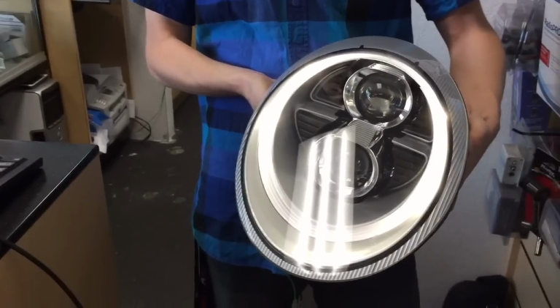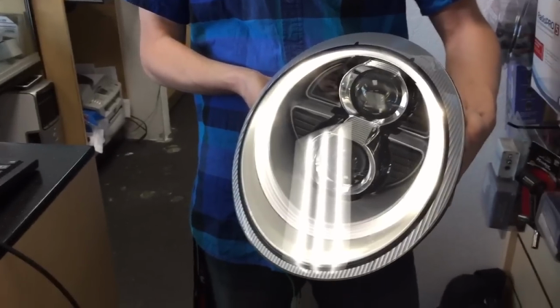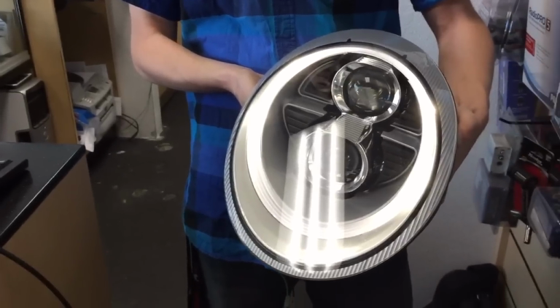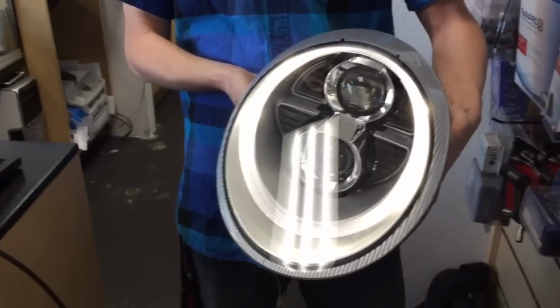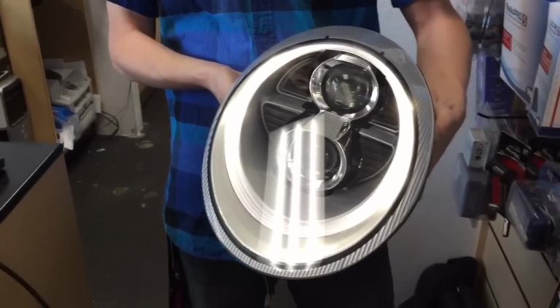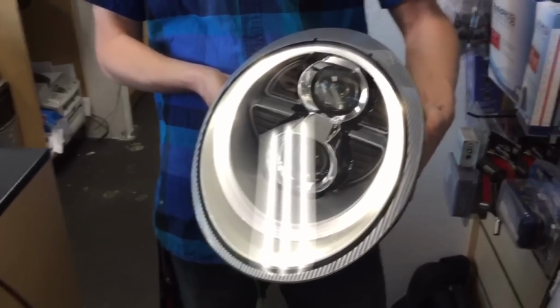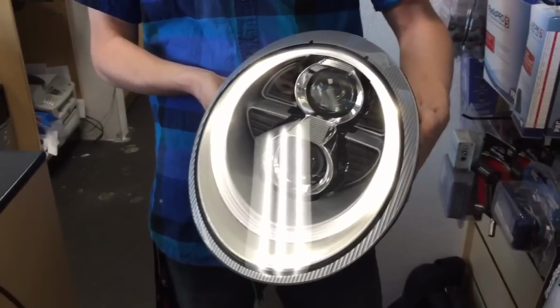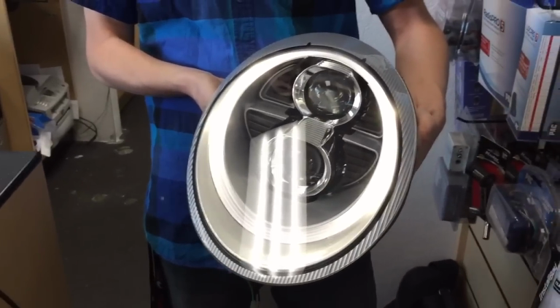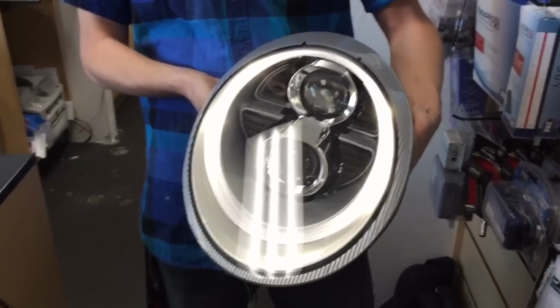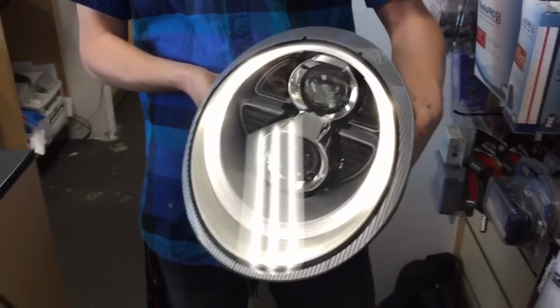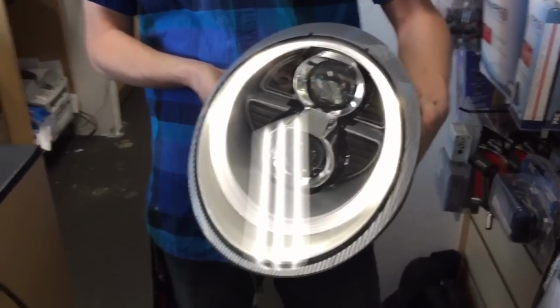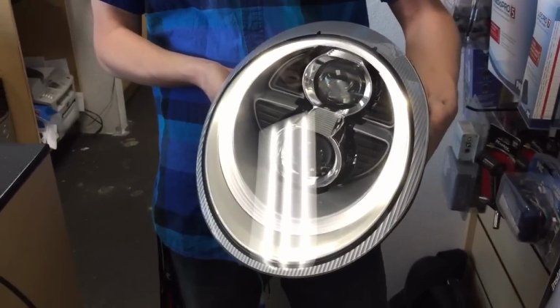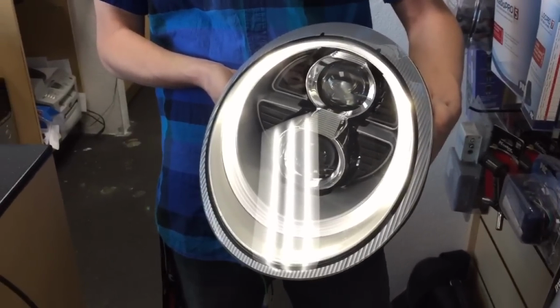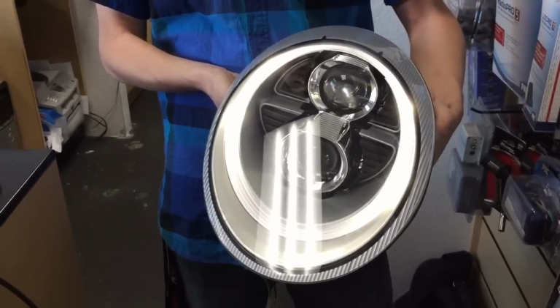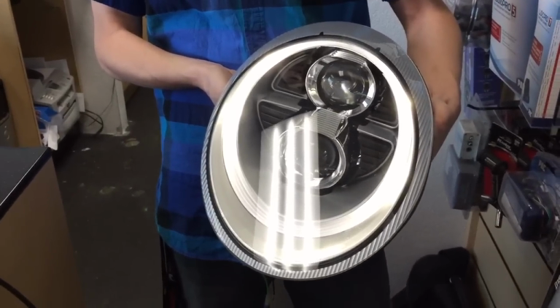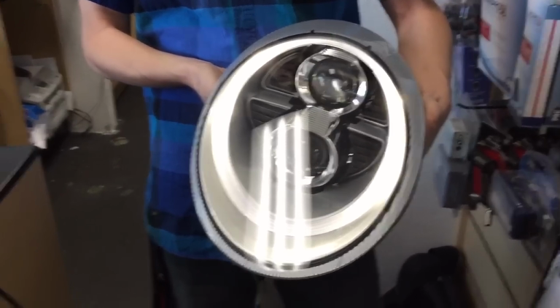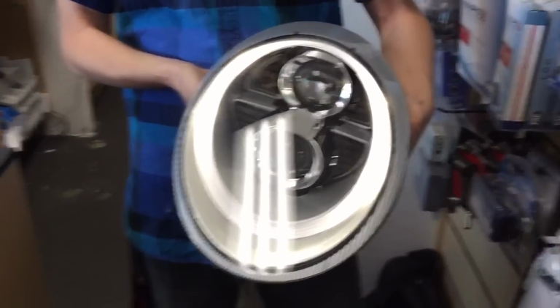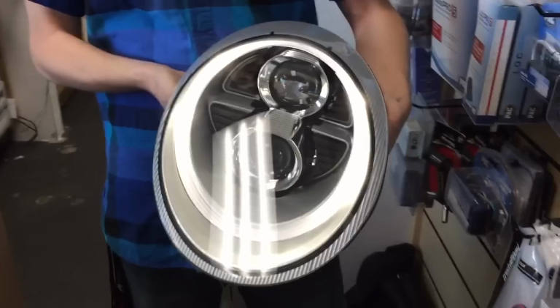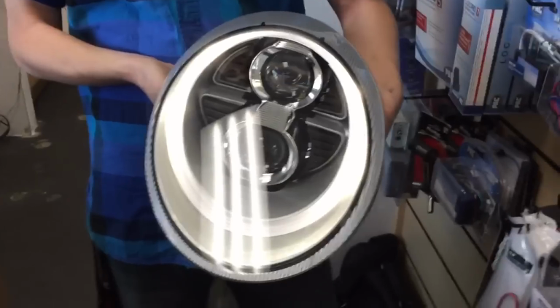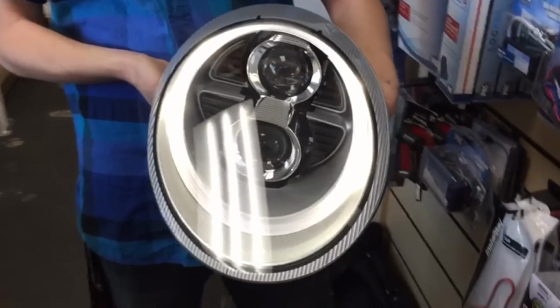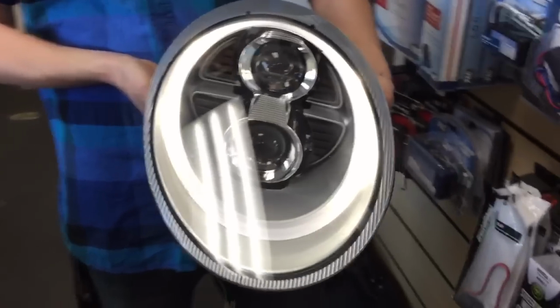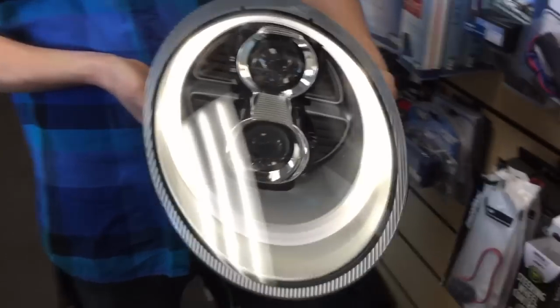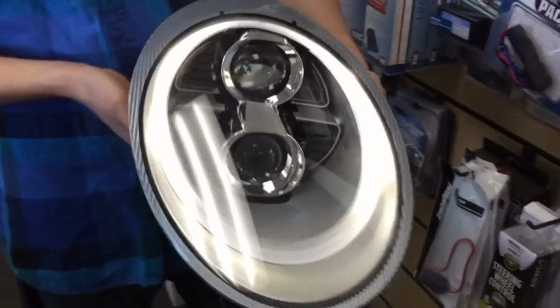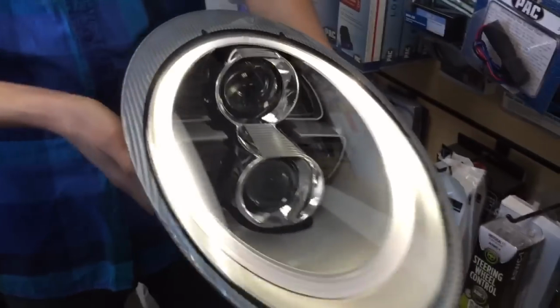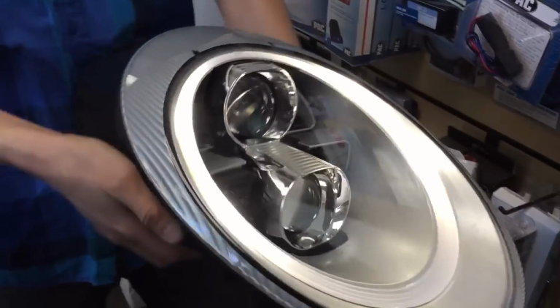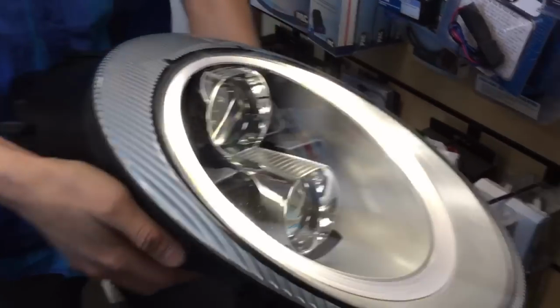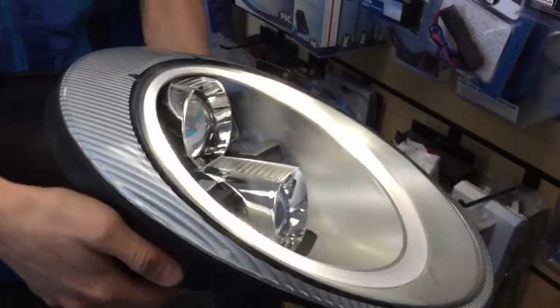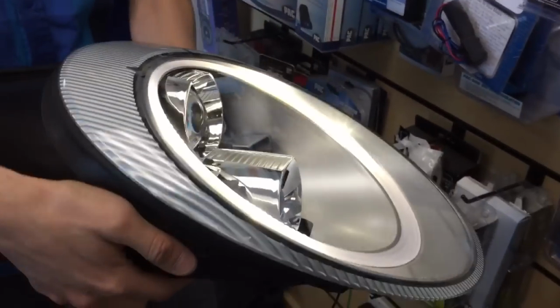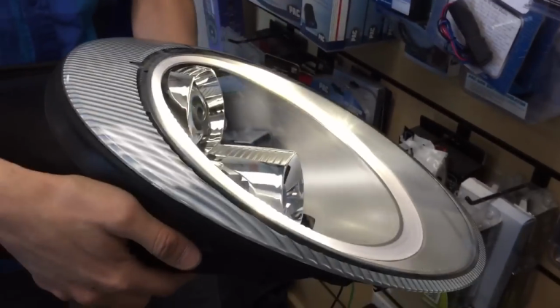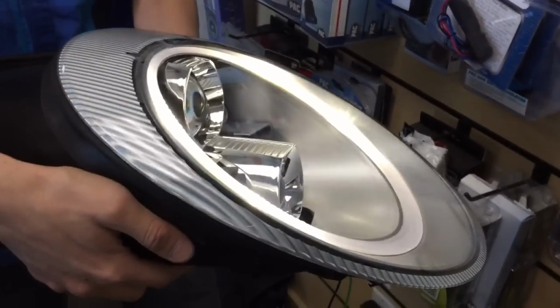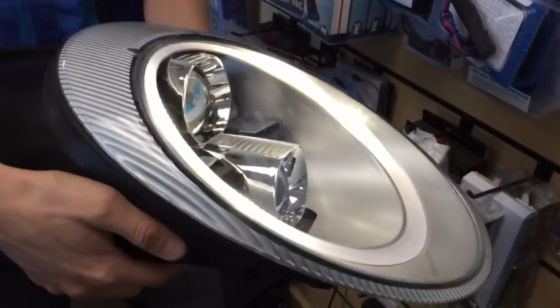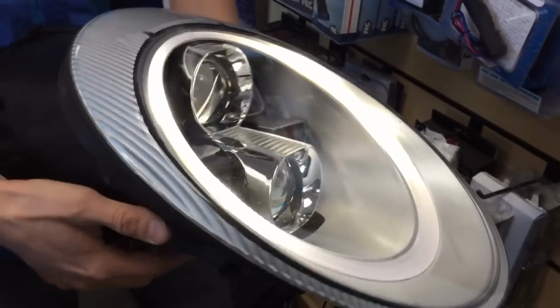For your 997 and 987s, we got a new product: a conversion headlight with a built-in daytime running light.